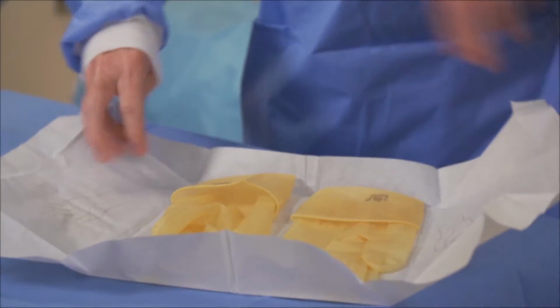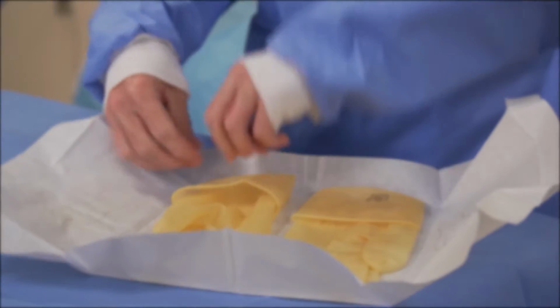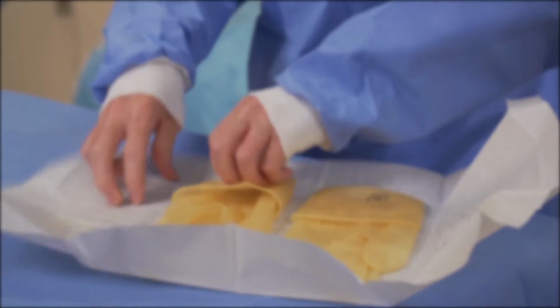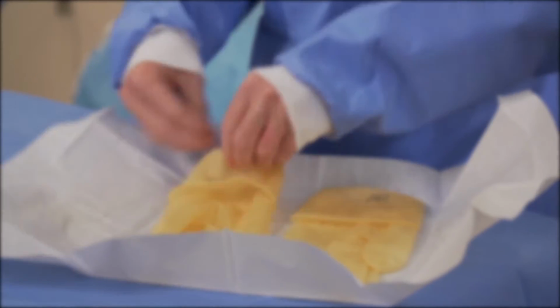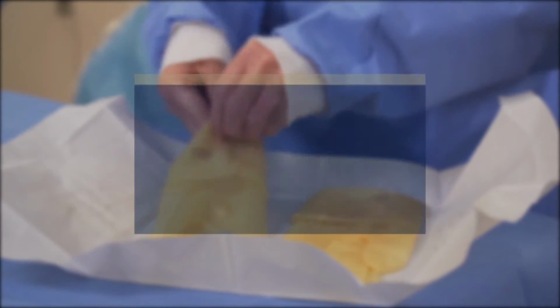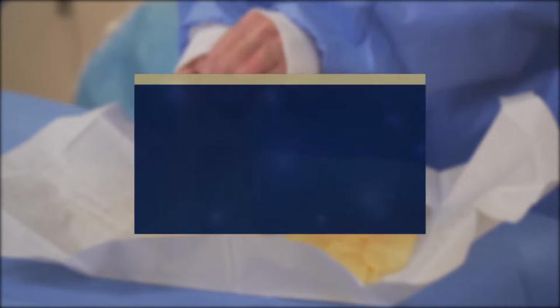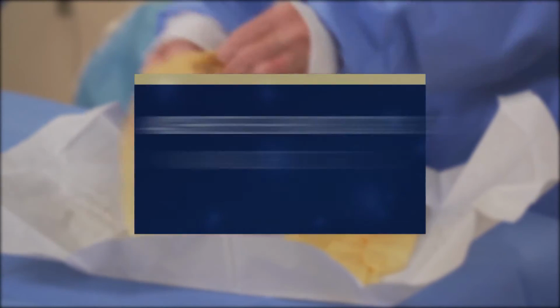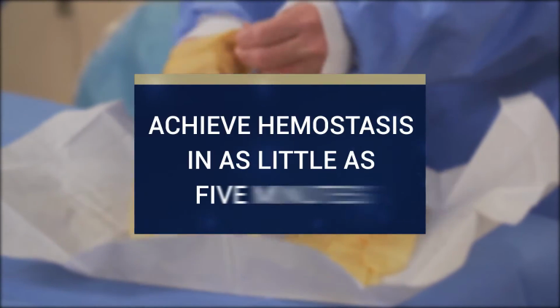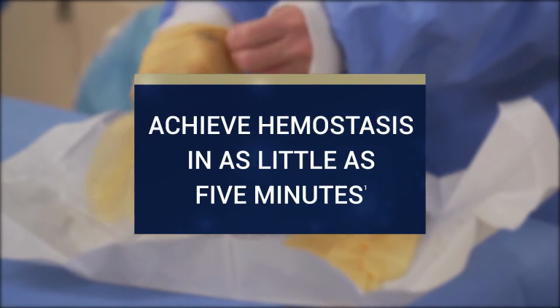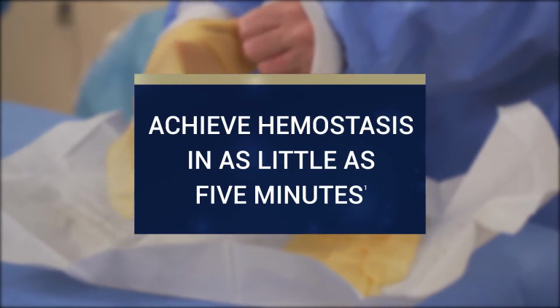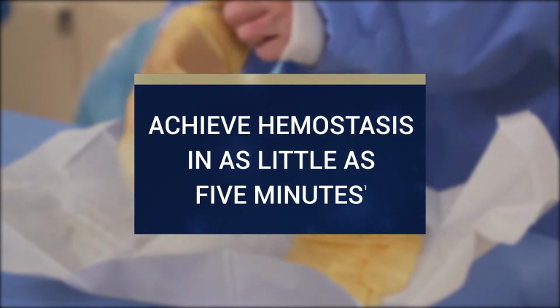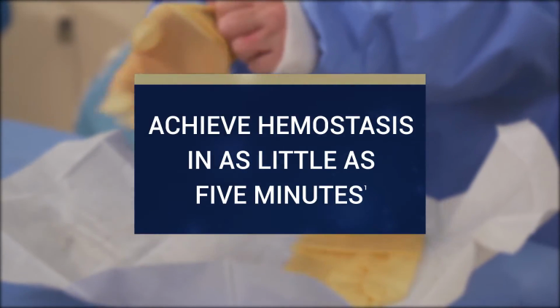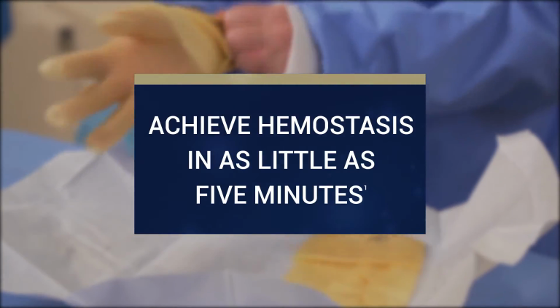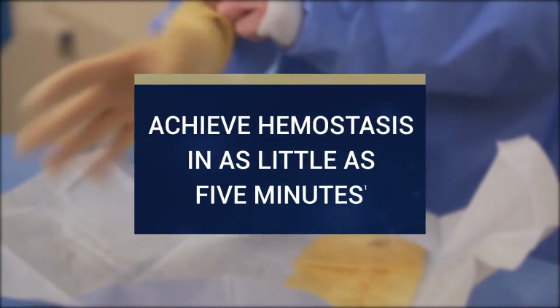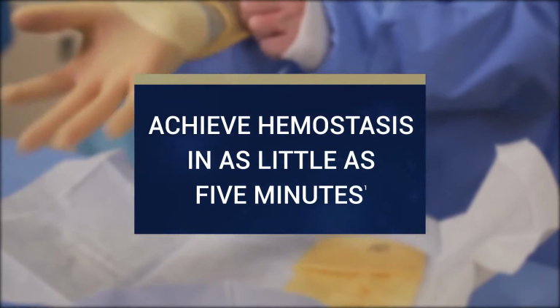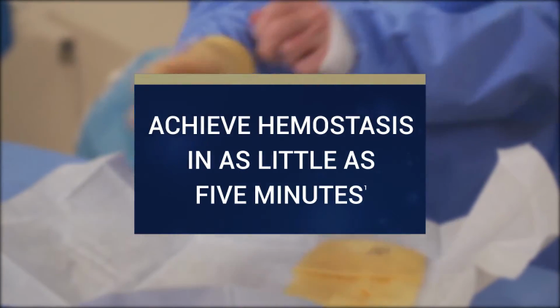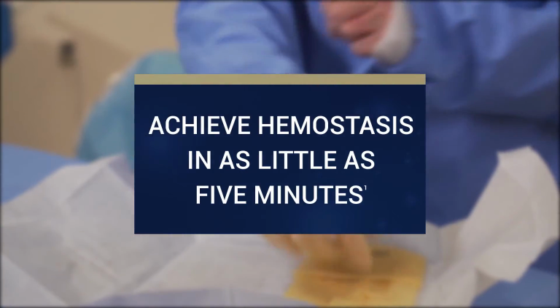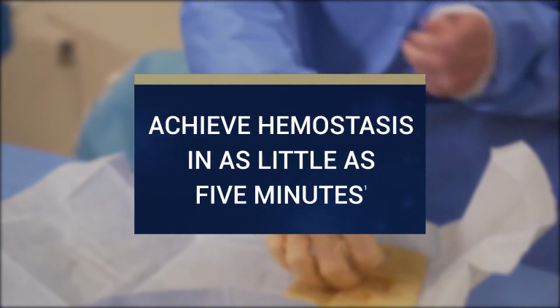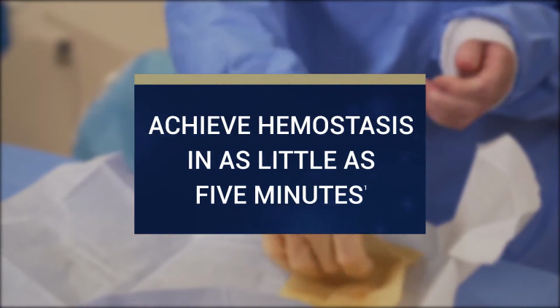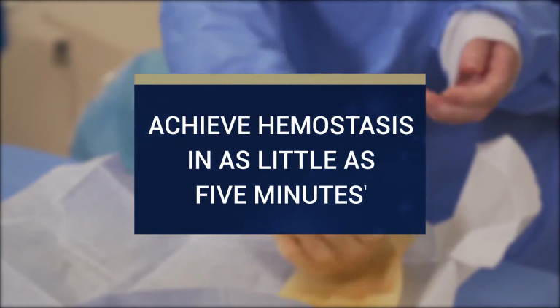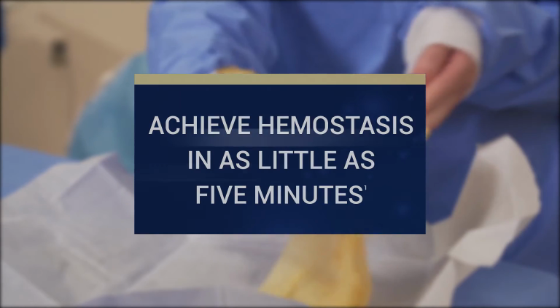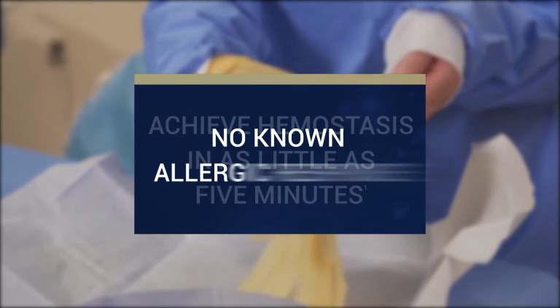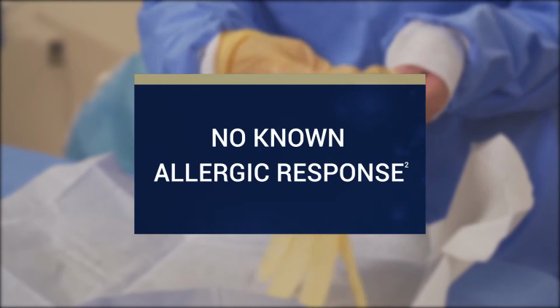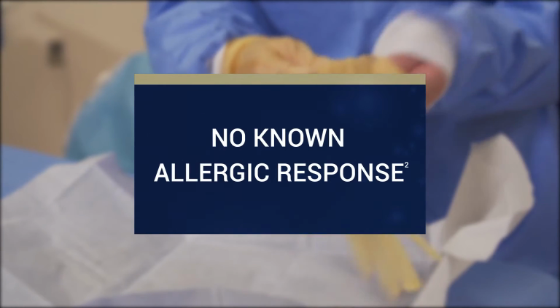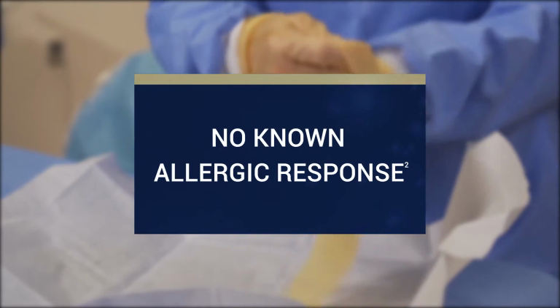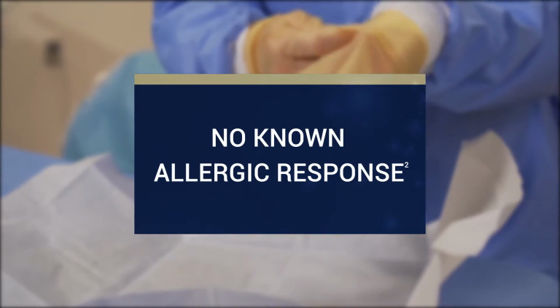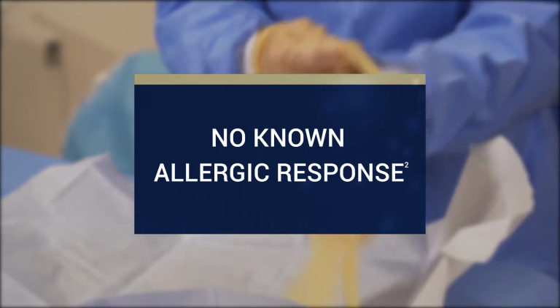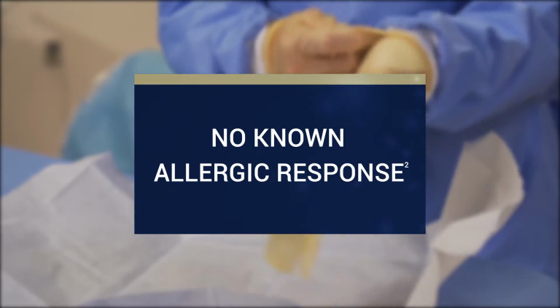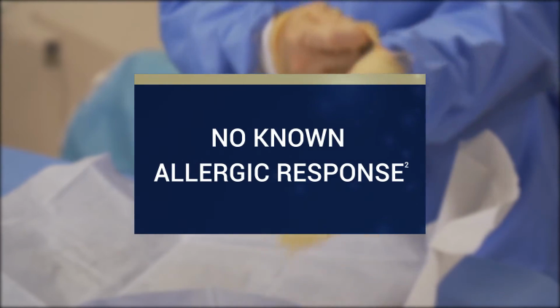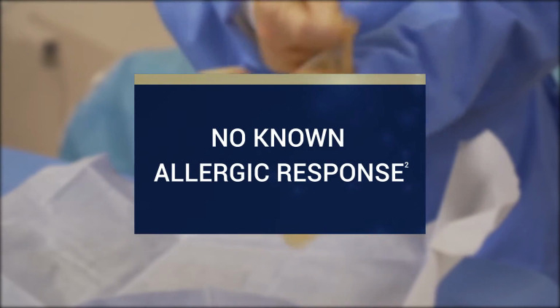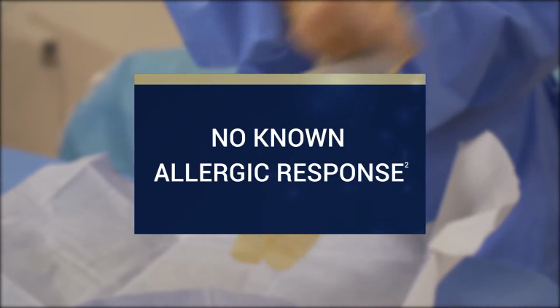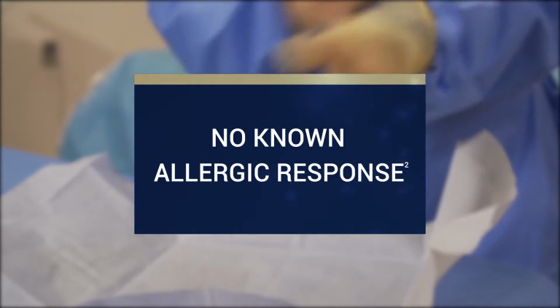Applying the pad is intuitive and simple, and it readily conforms to the puncture site. Let's take a look at how QuickClot Interventional is used.